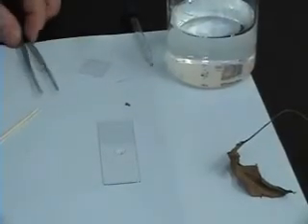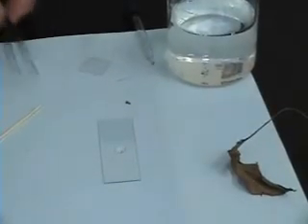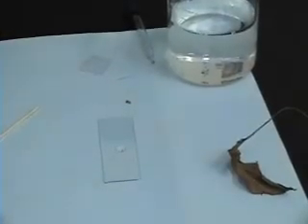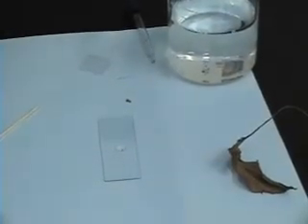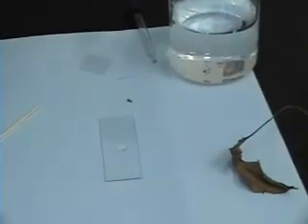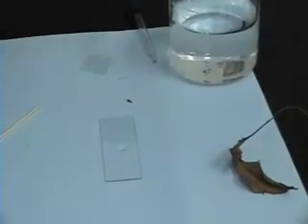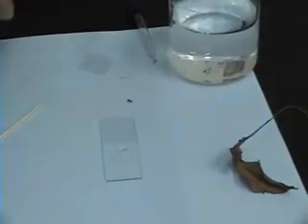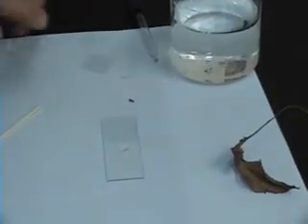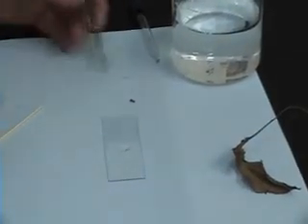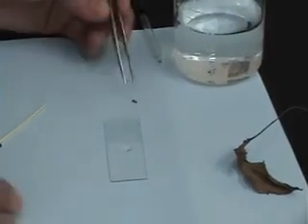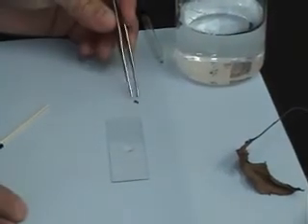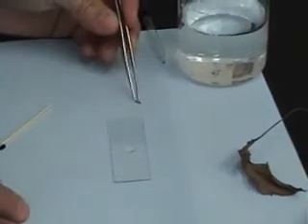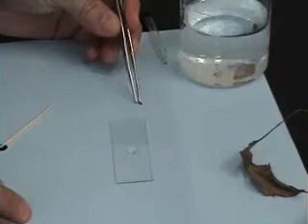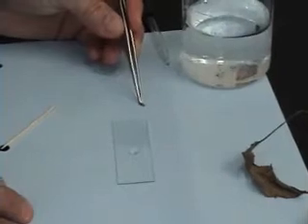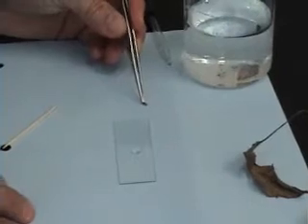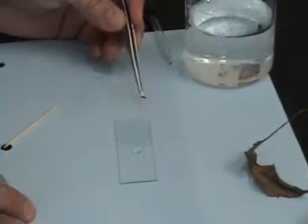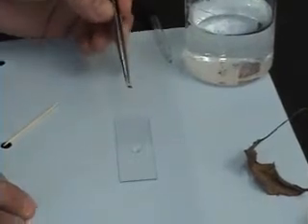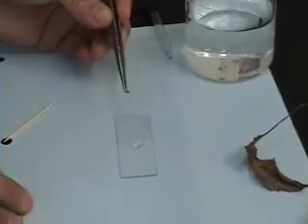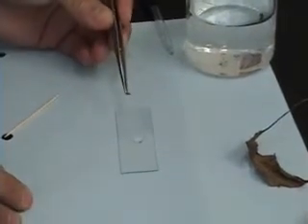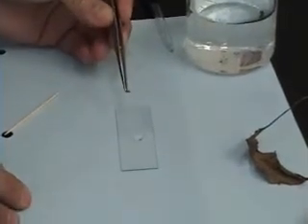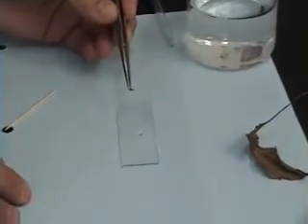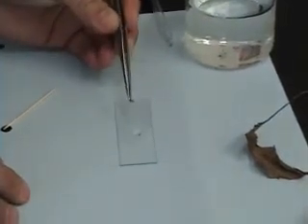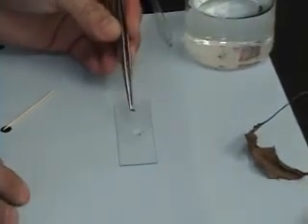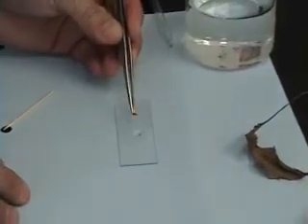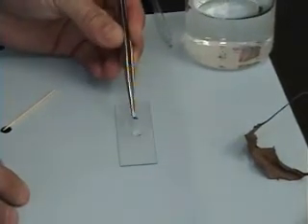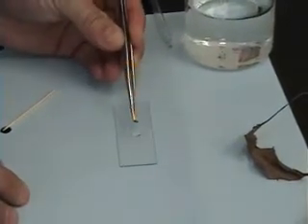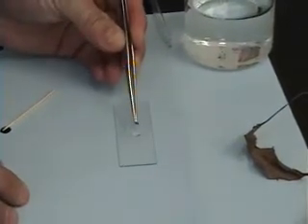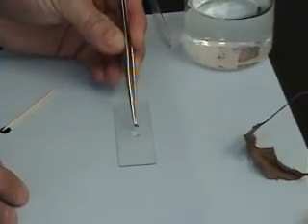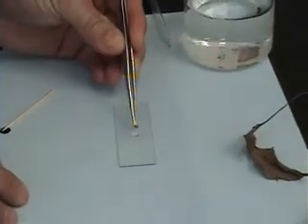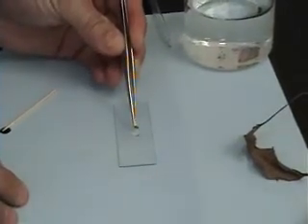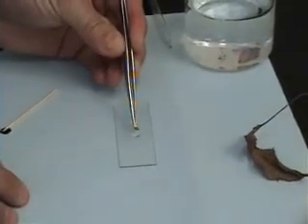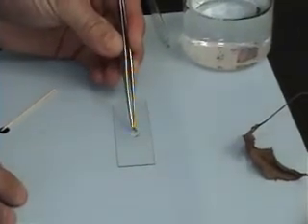Next, using your tweezers, you would take your specimen and drop it in the middle of your drop of water.